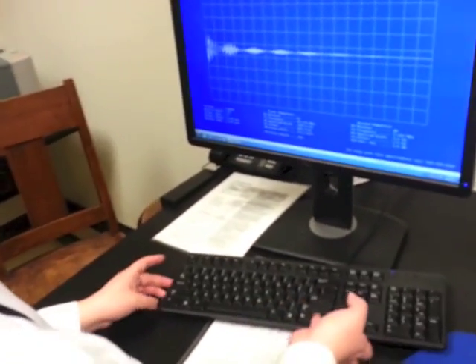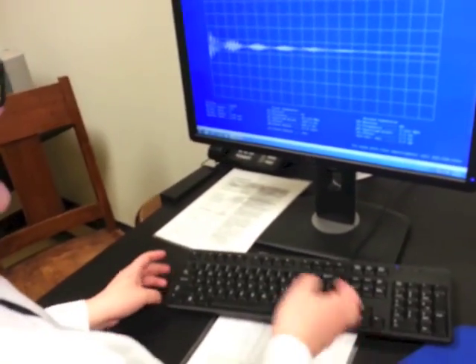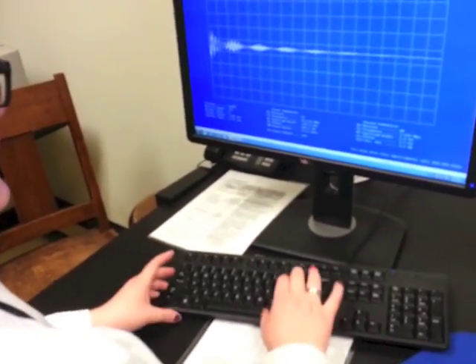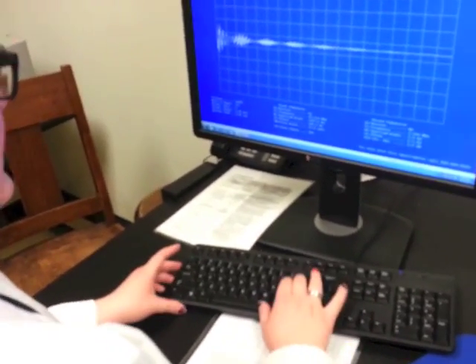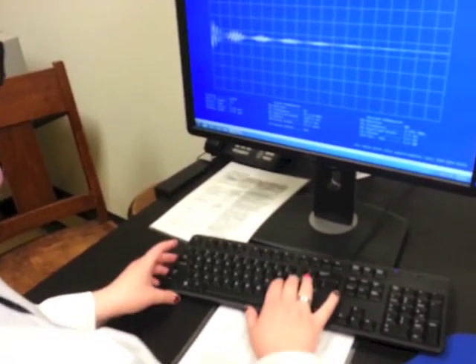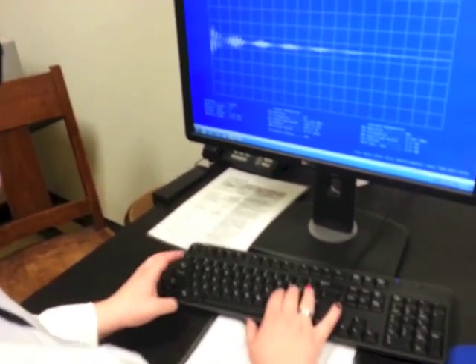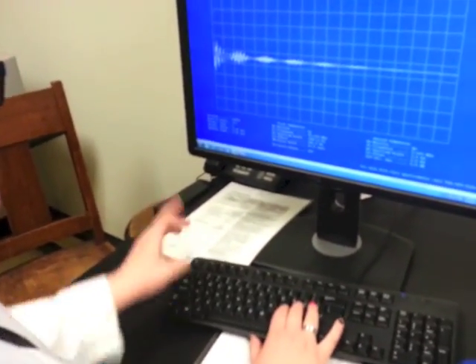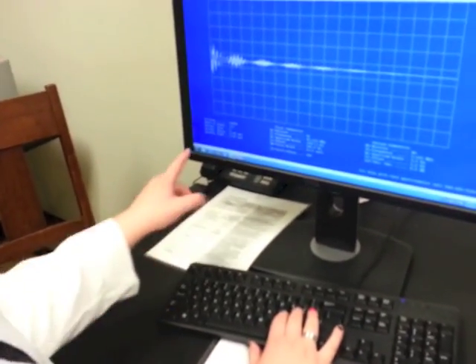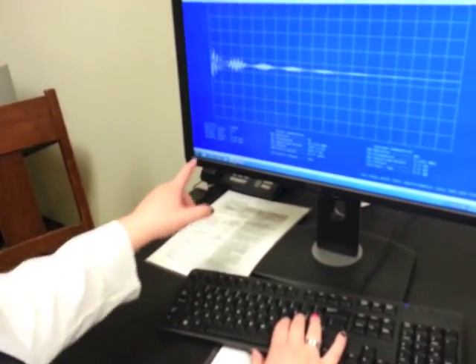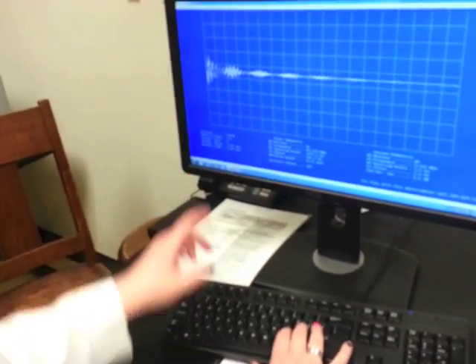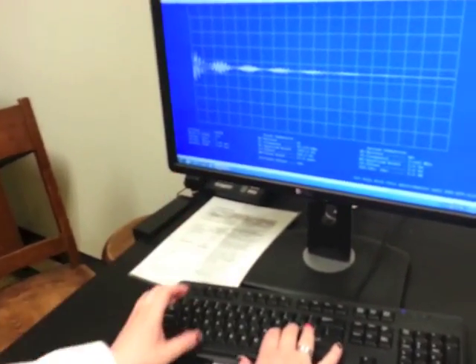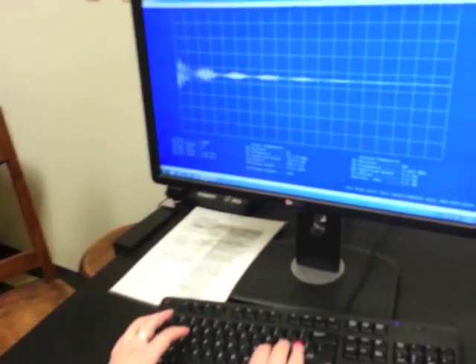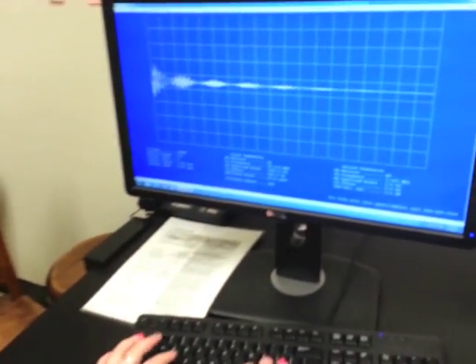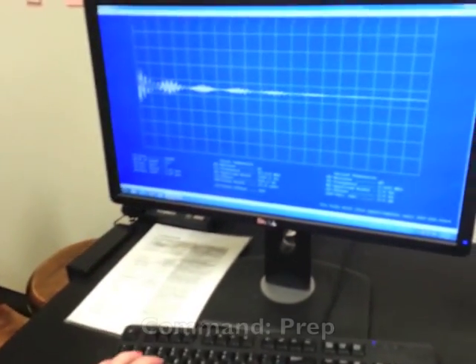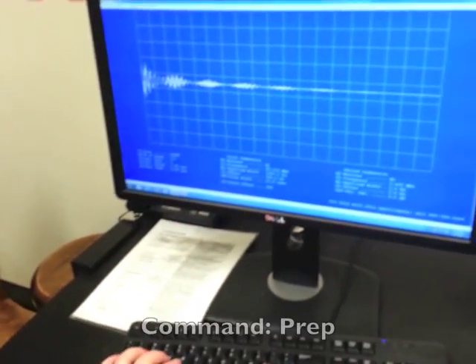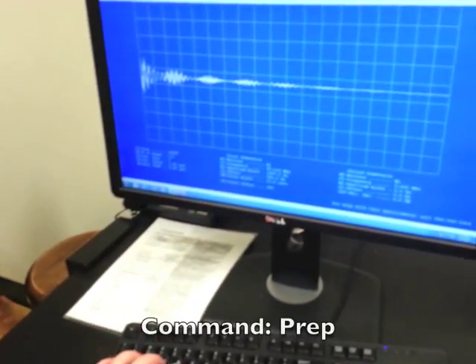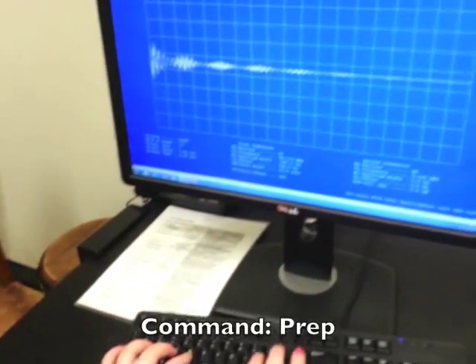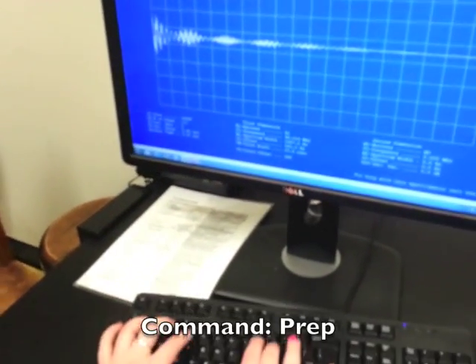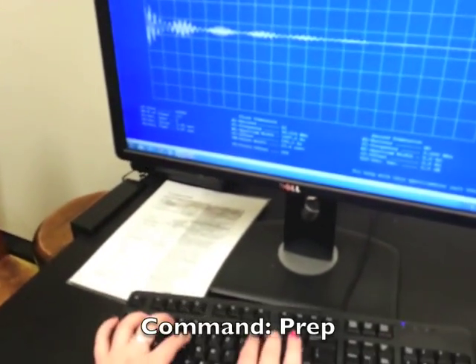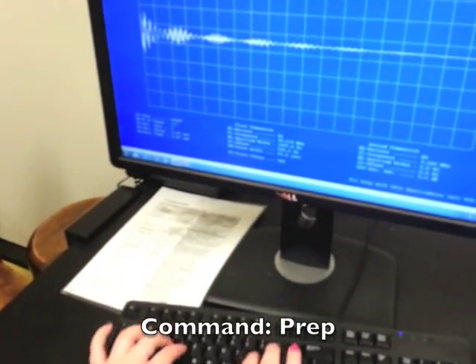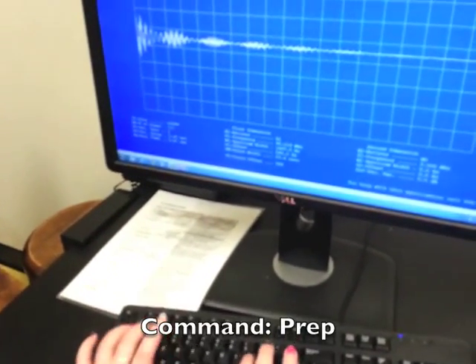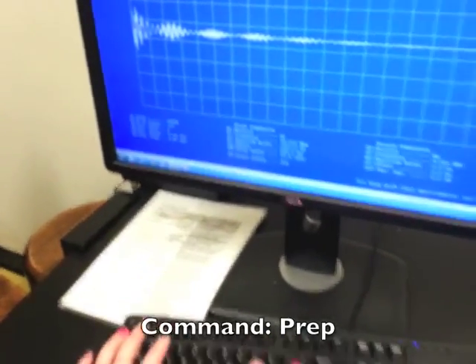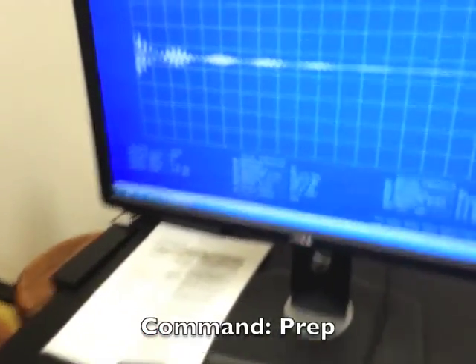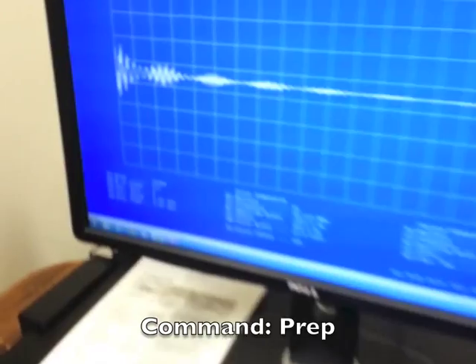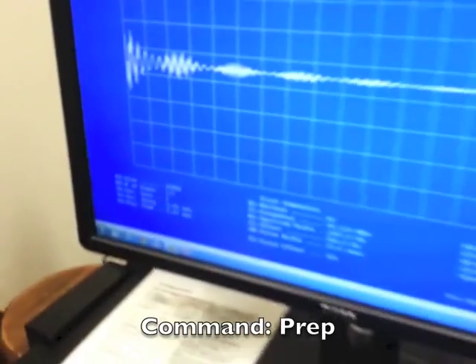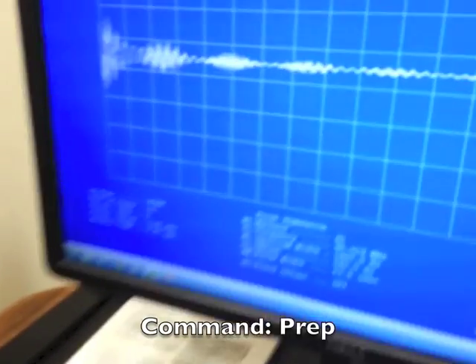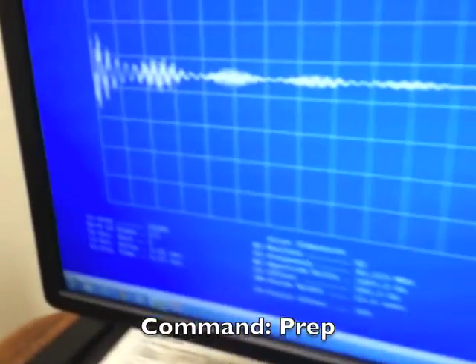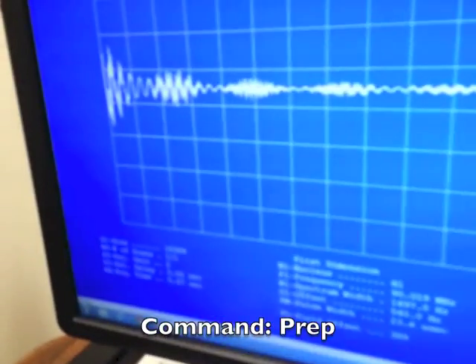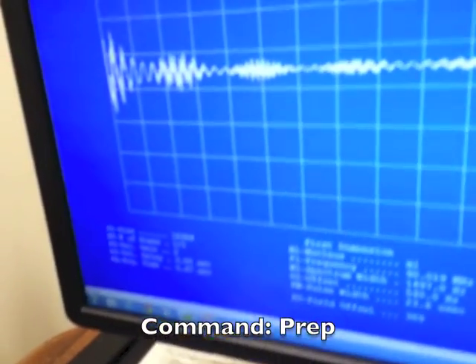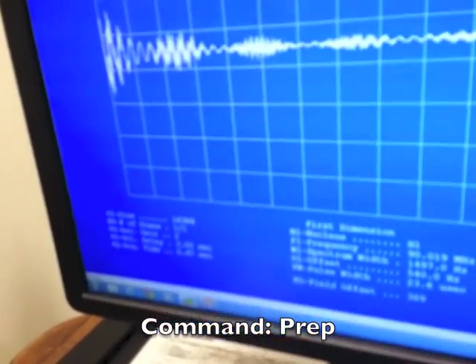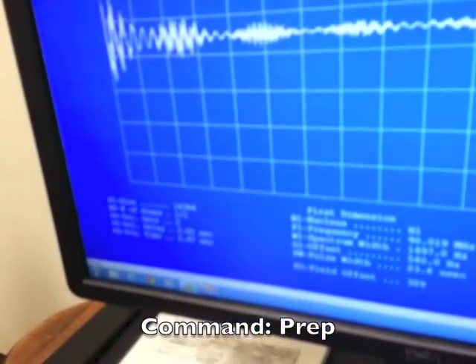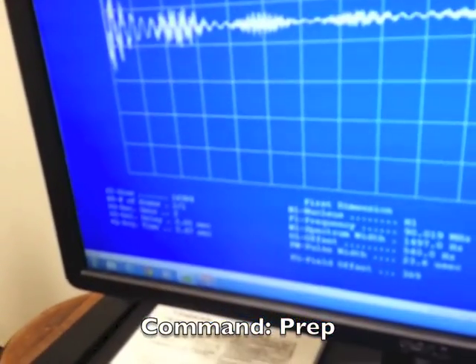In the computer, you're going to type down here and type PREP, and hit enter.